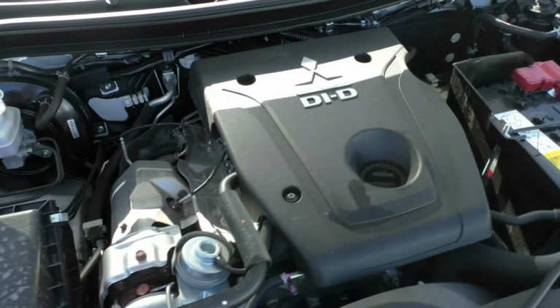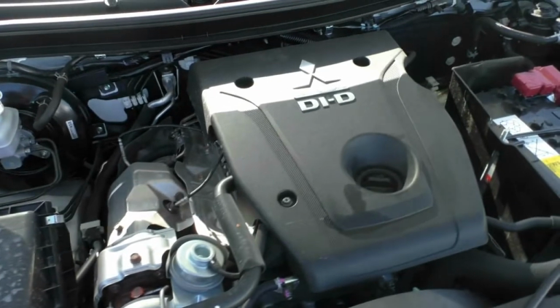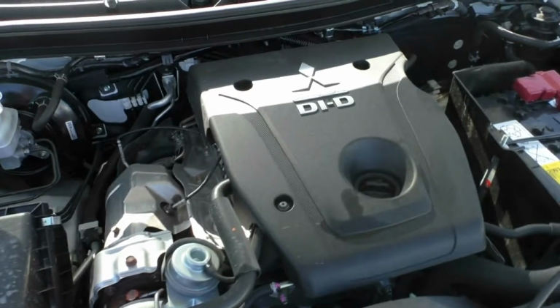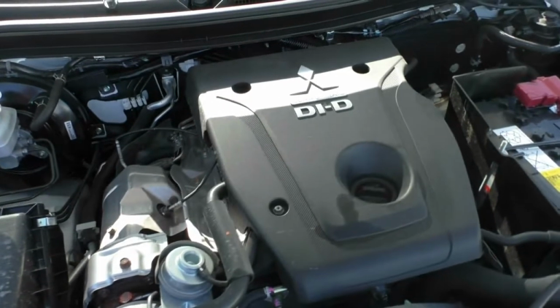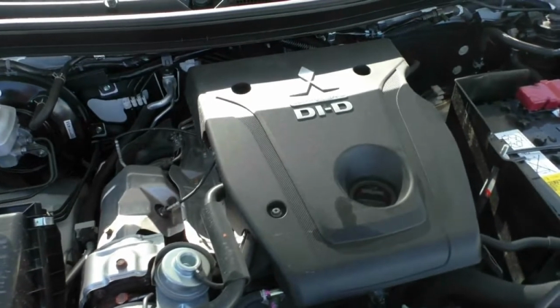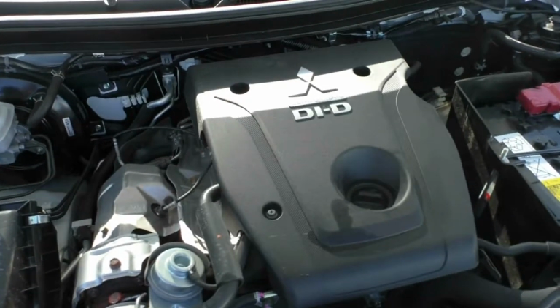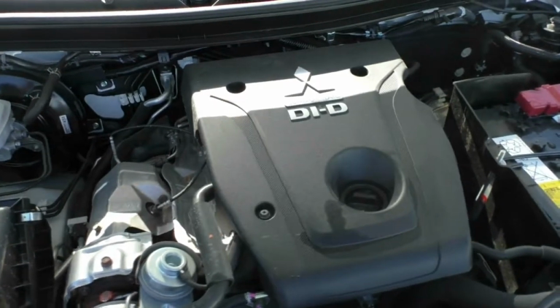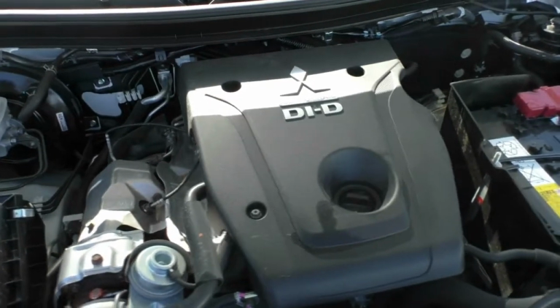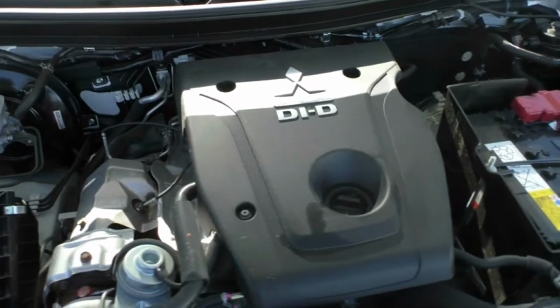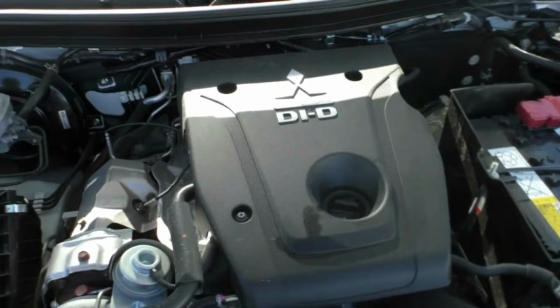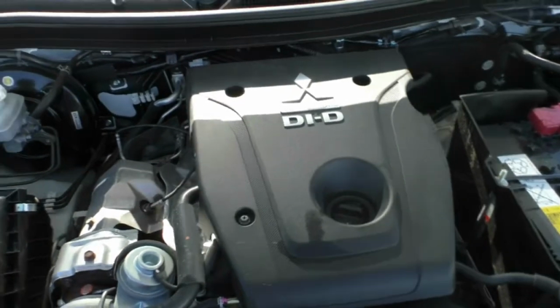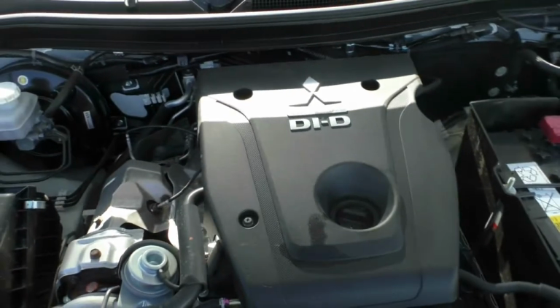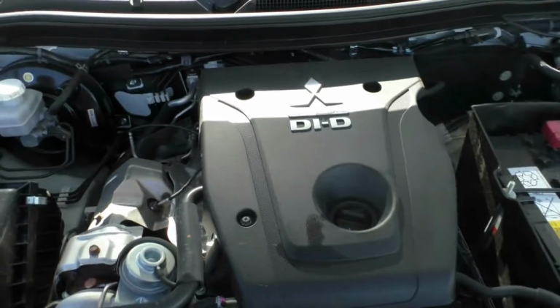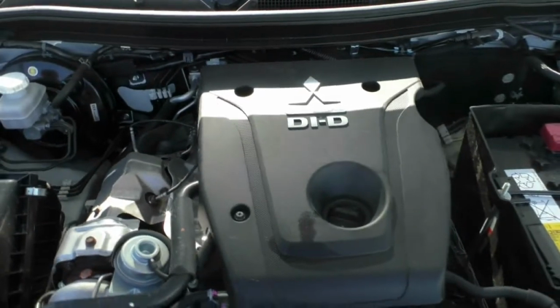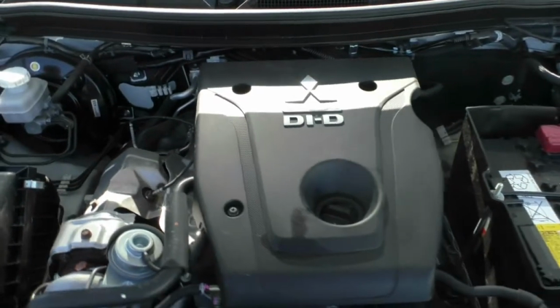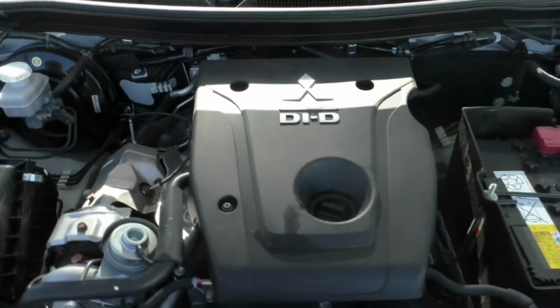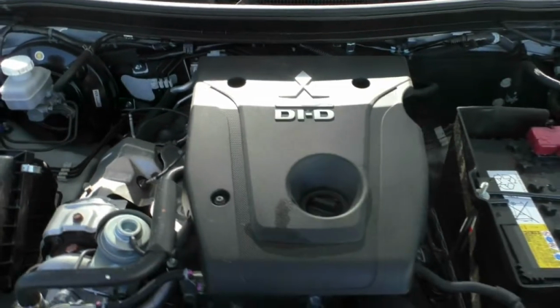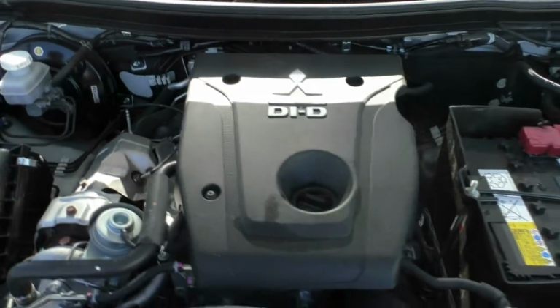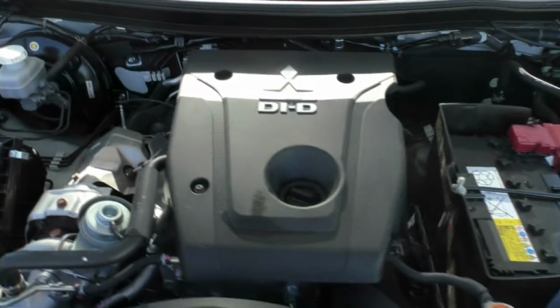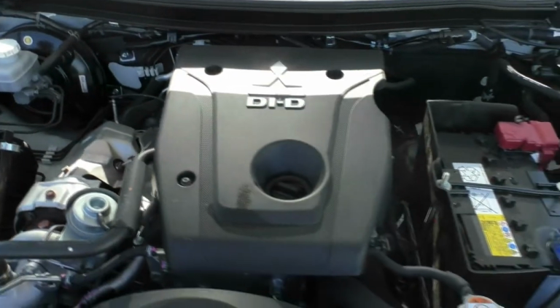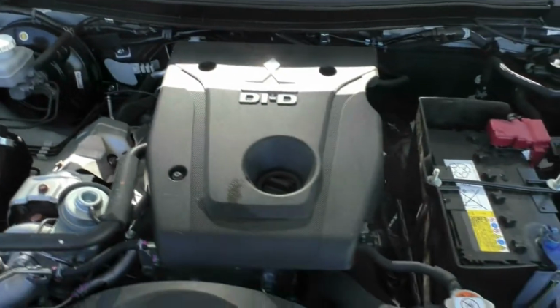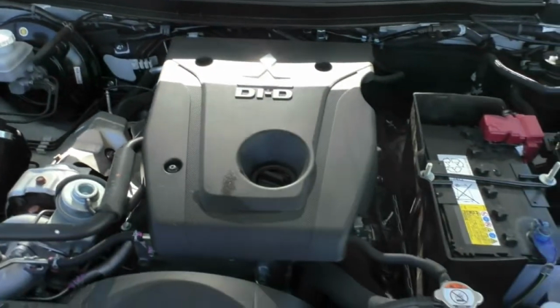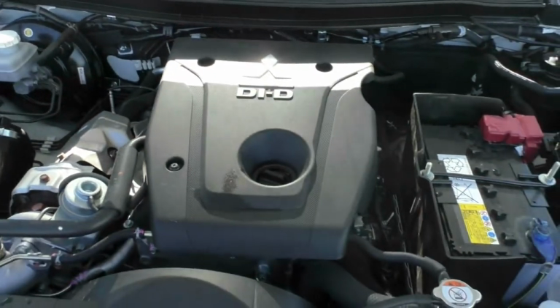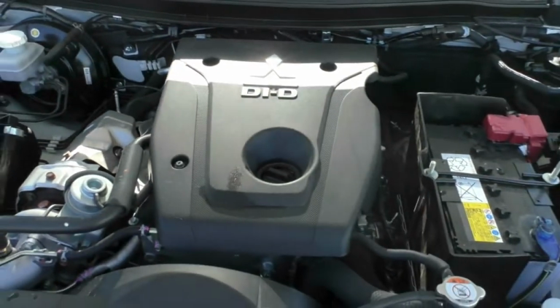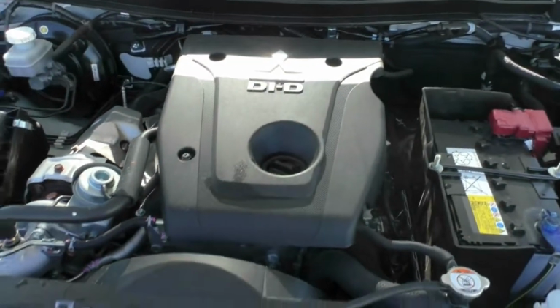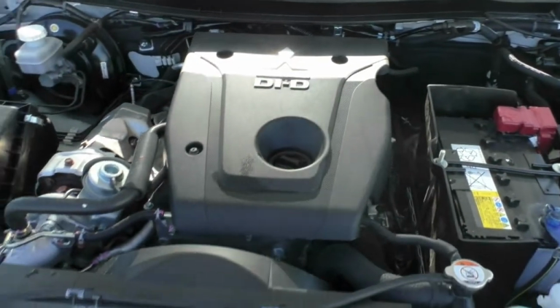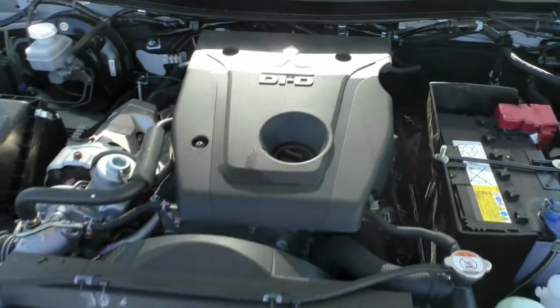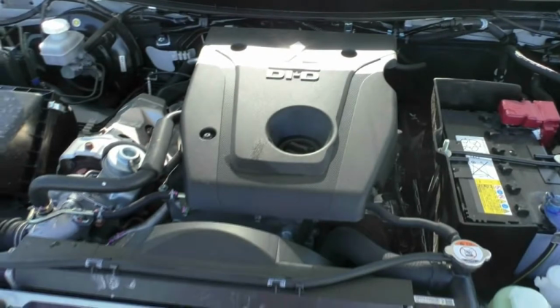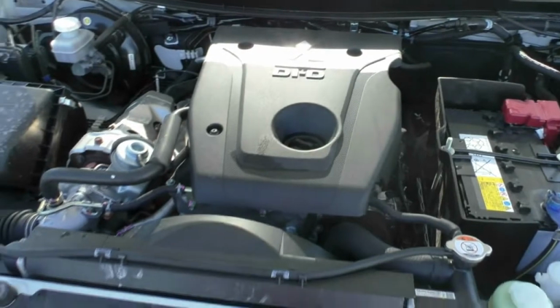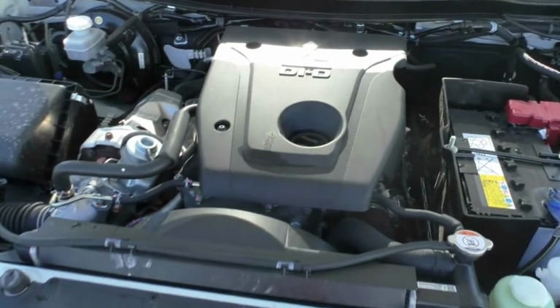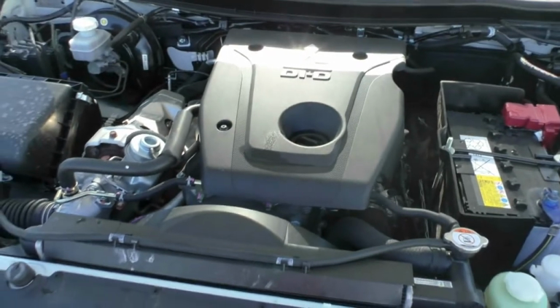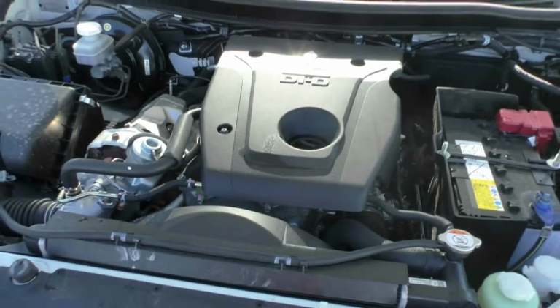This car also comes with 7 airbags and a 5-star ANCAP safety rating.